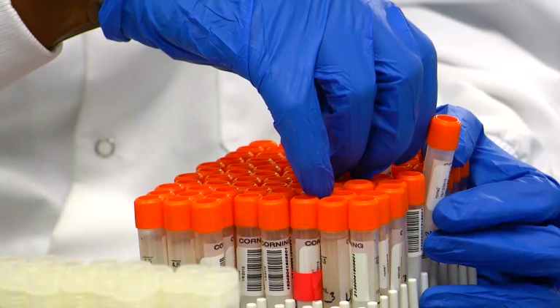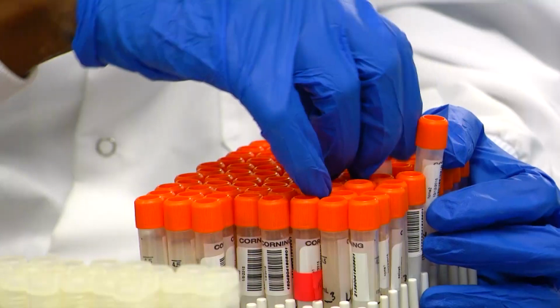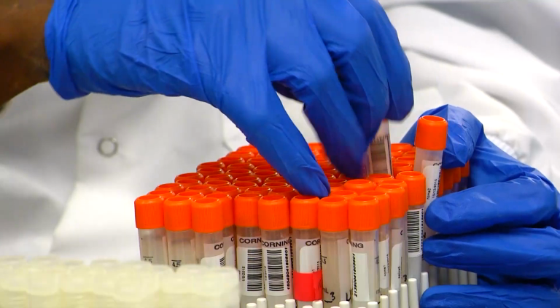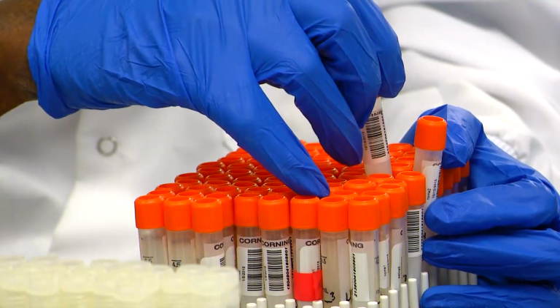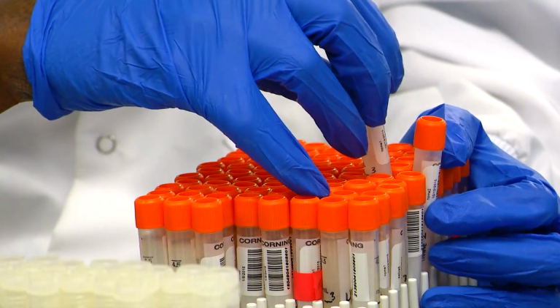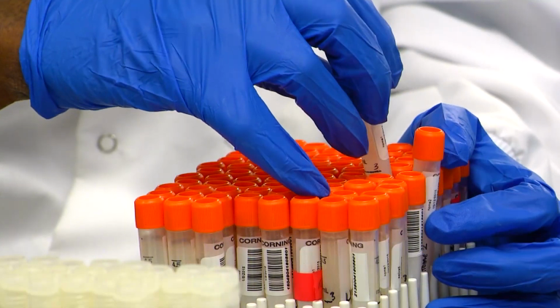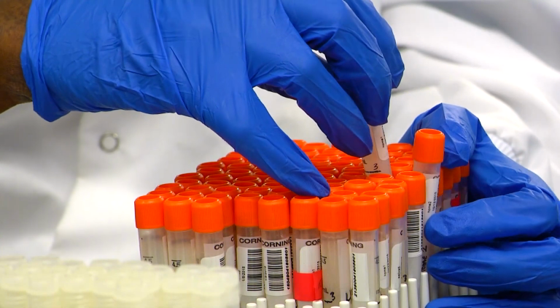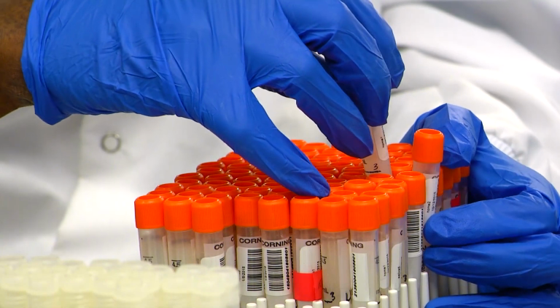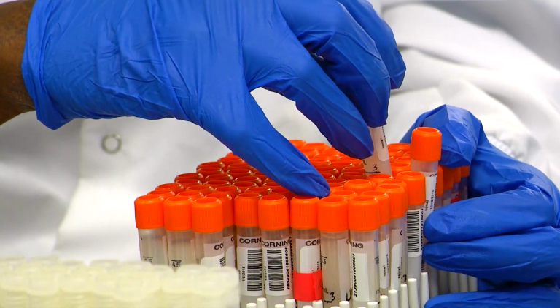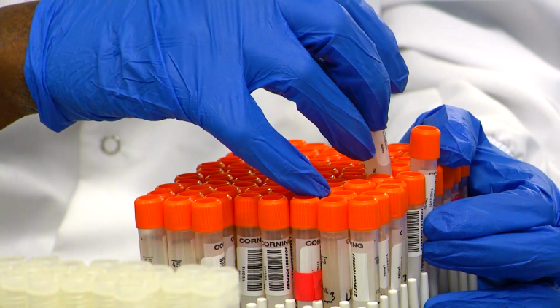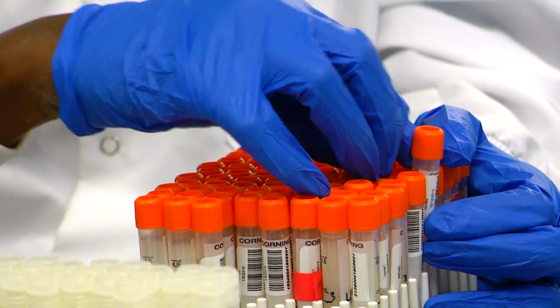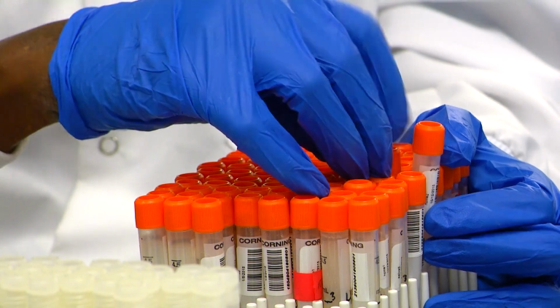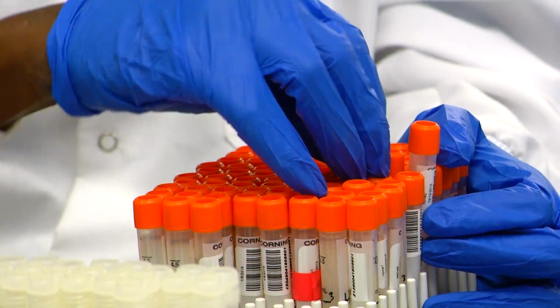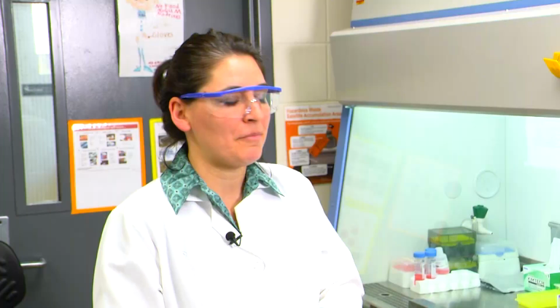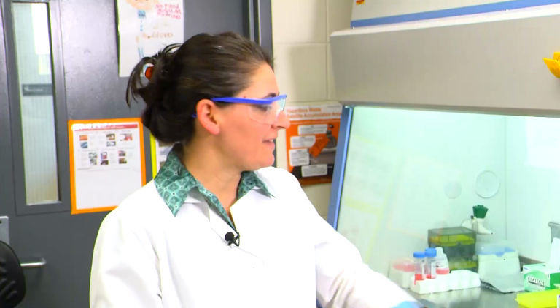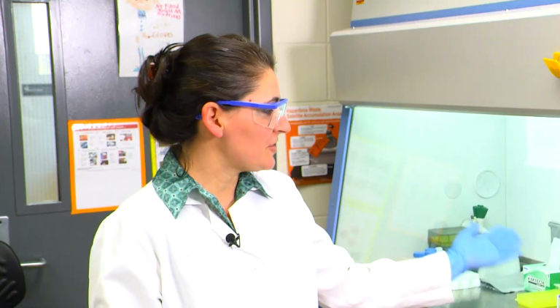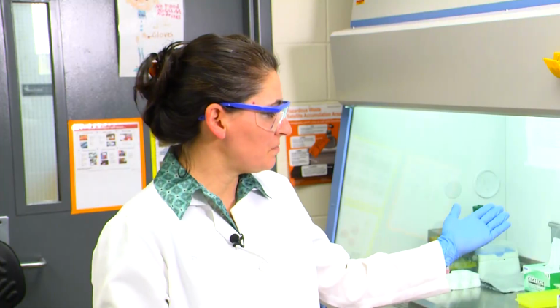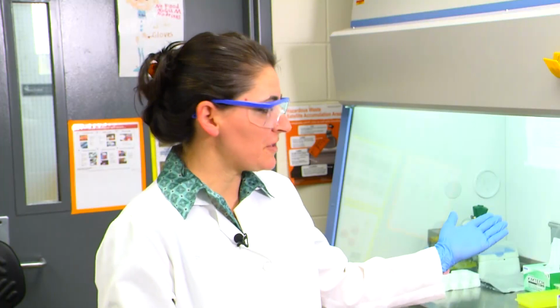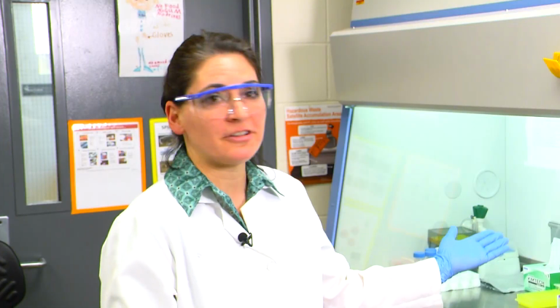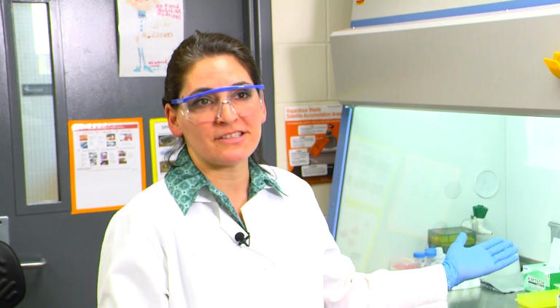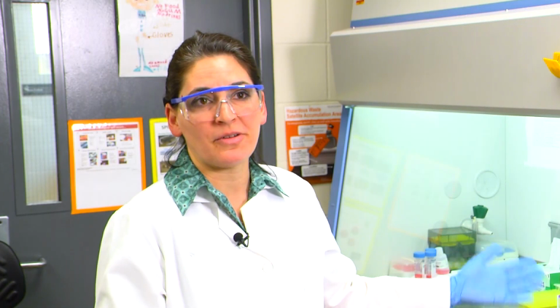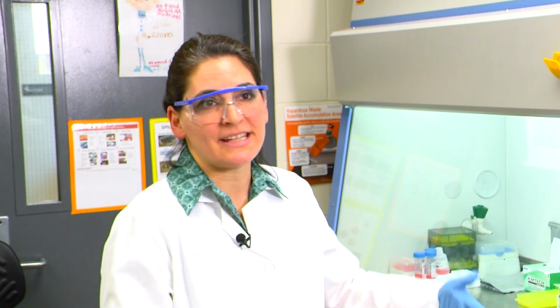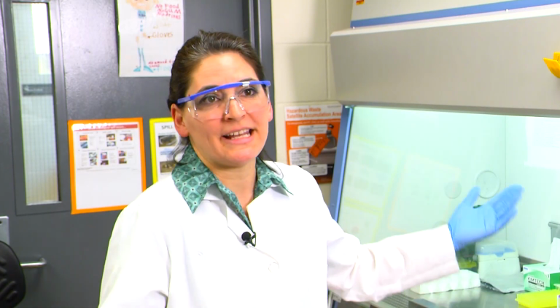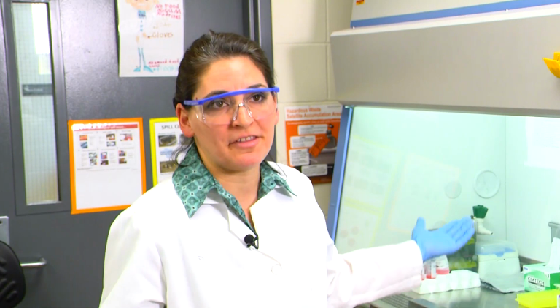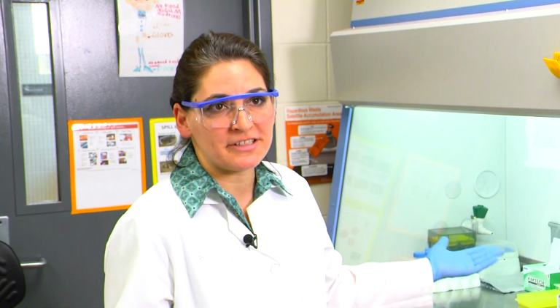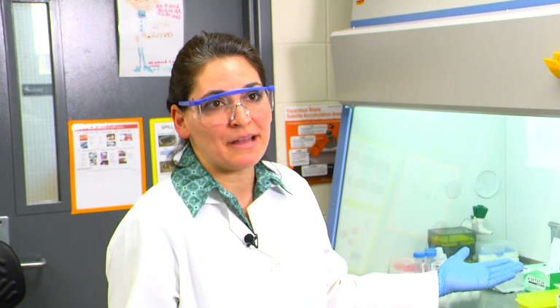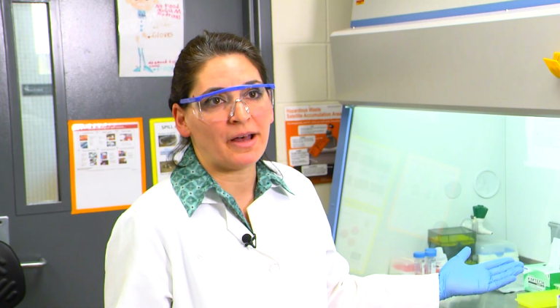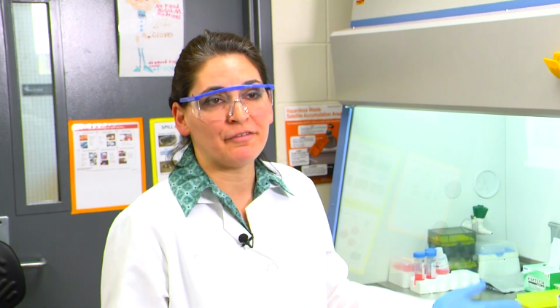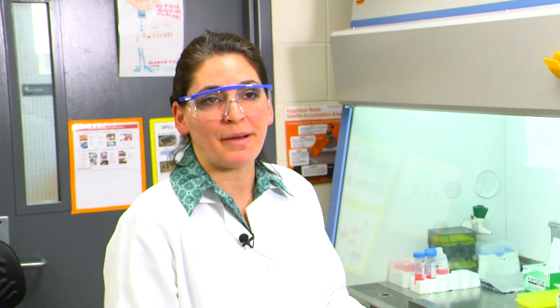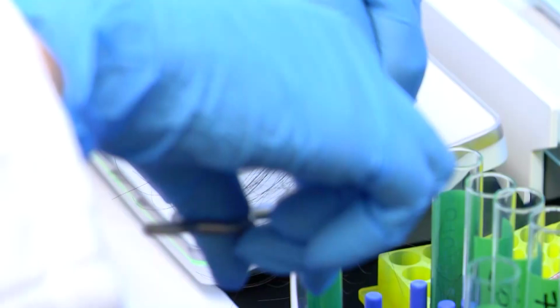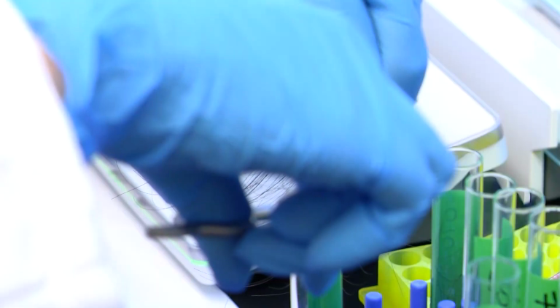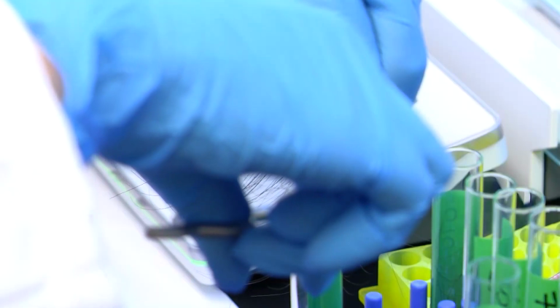Then we will extract it and just measure it as though it's any other type of biofluid.